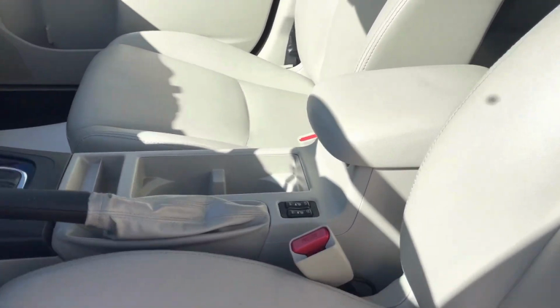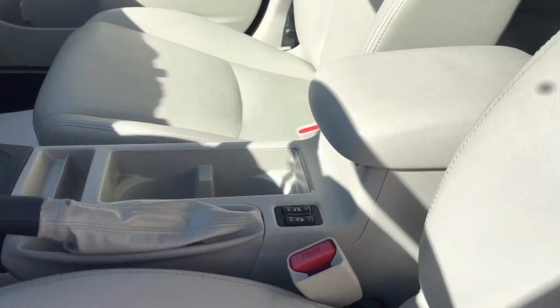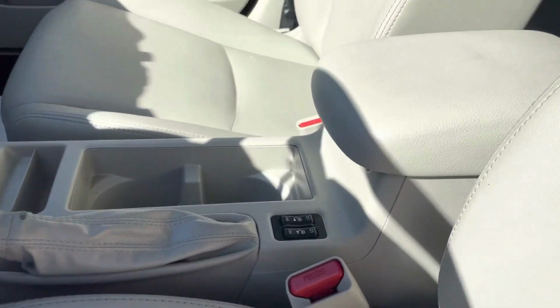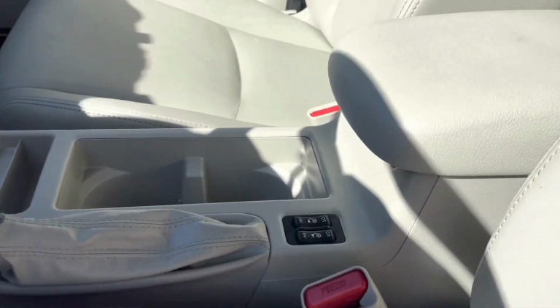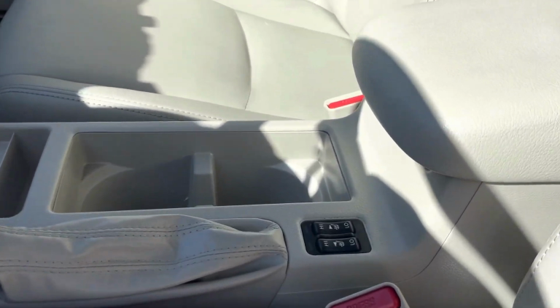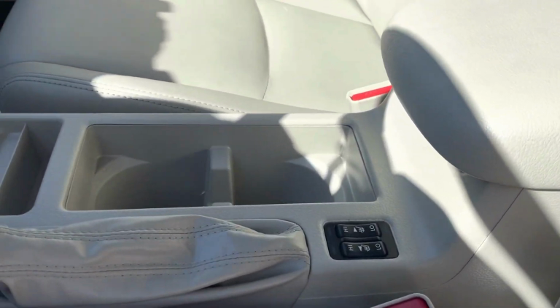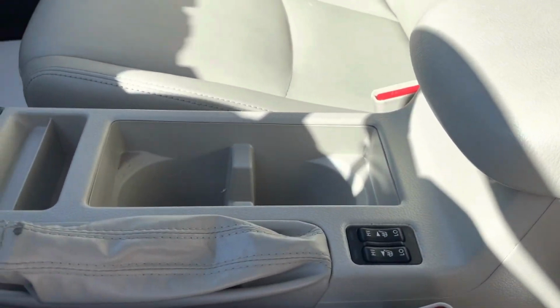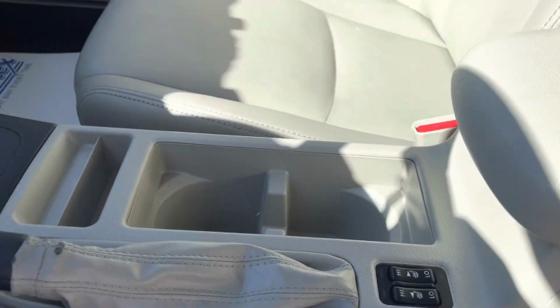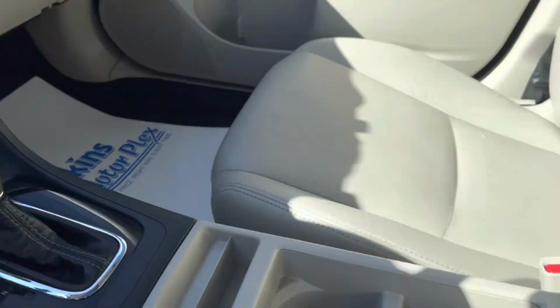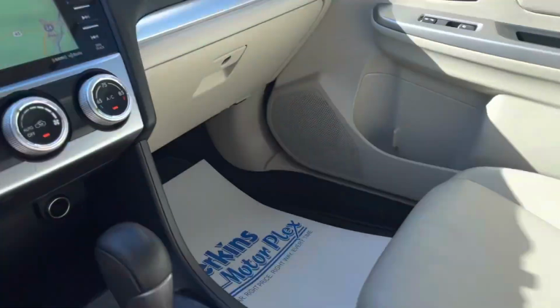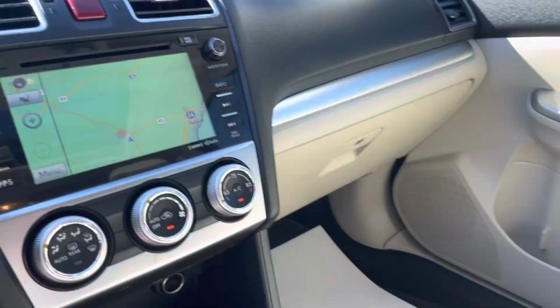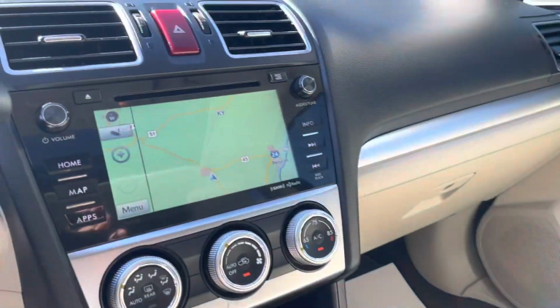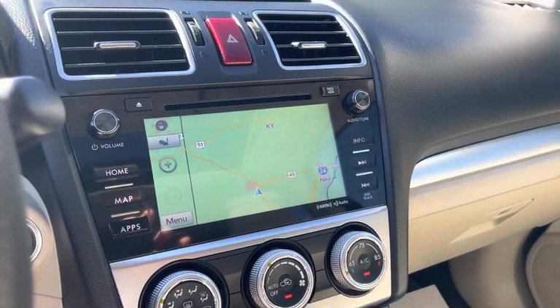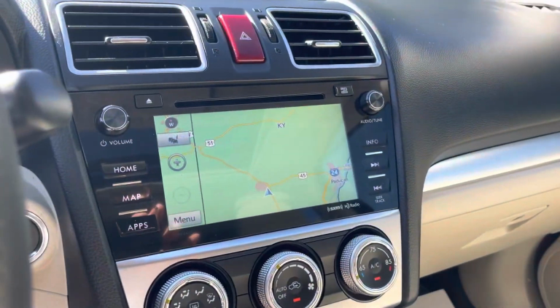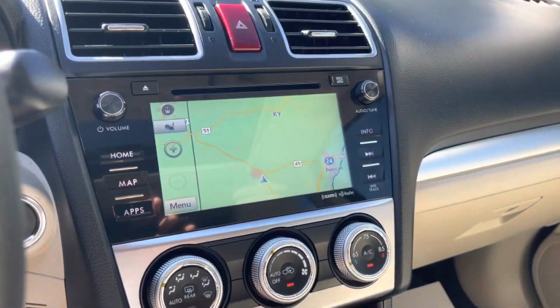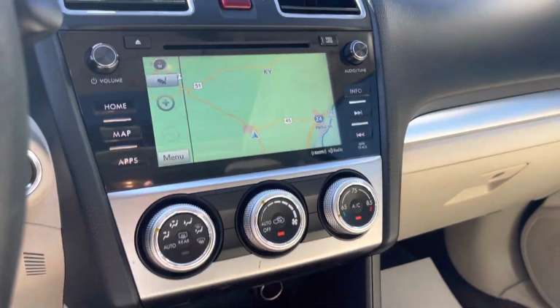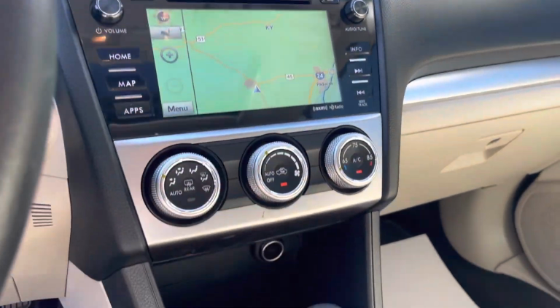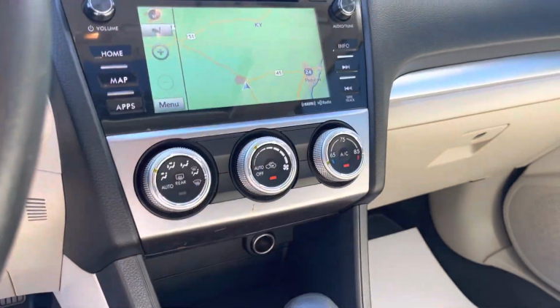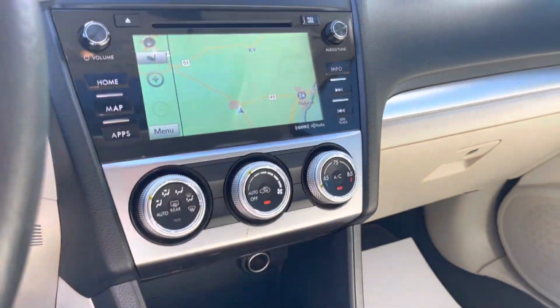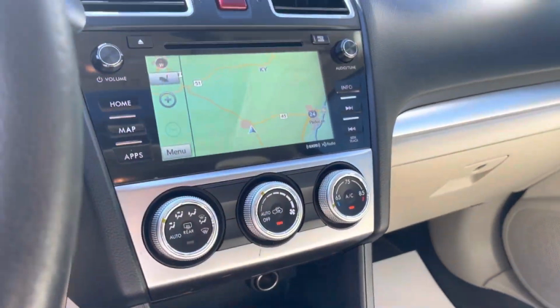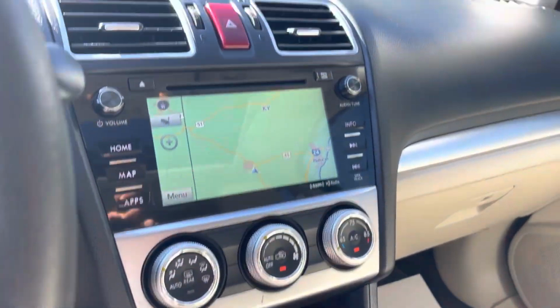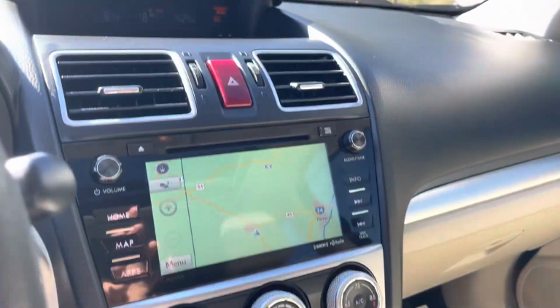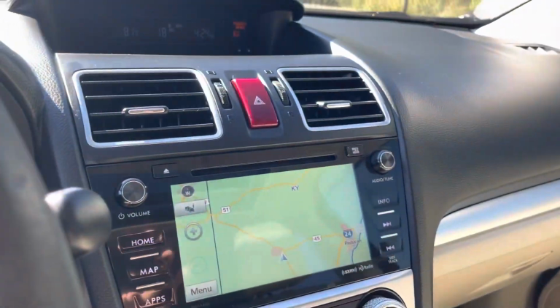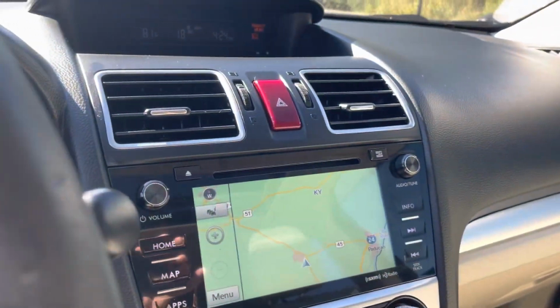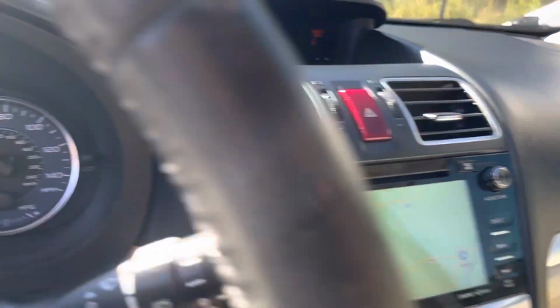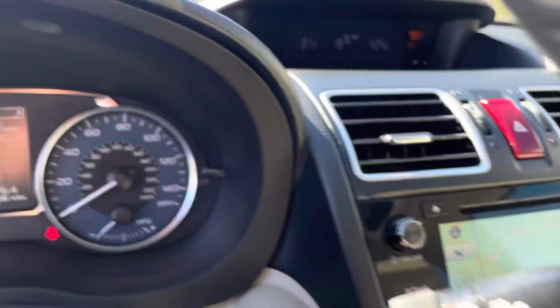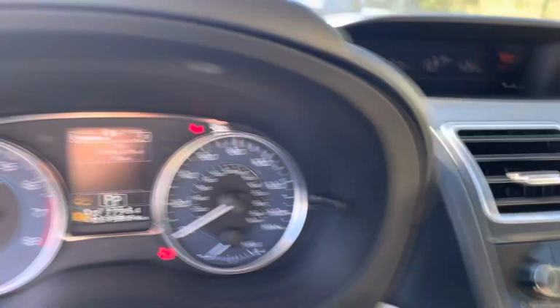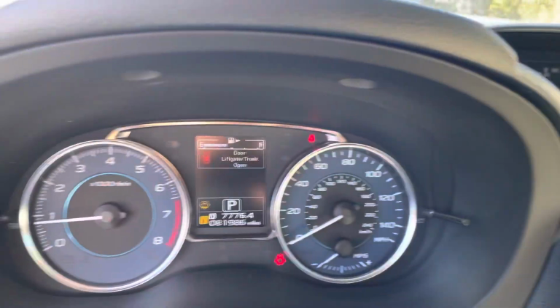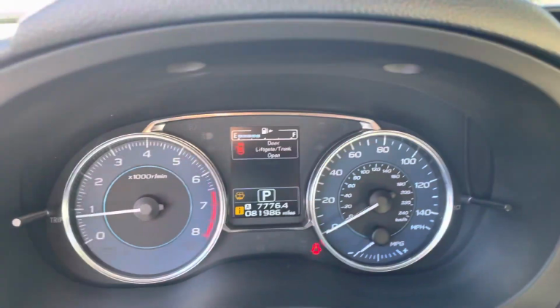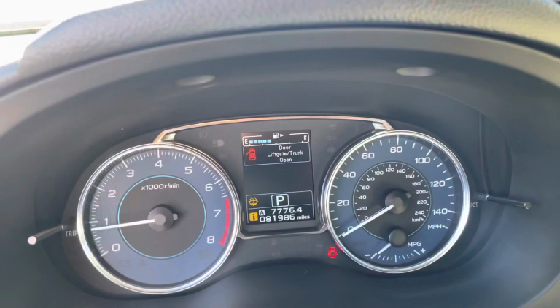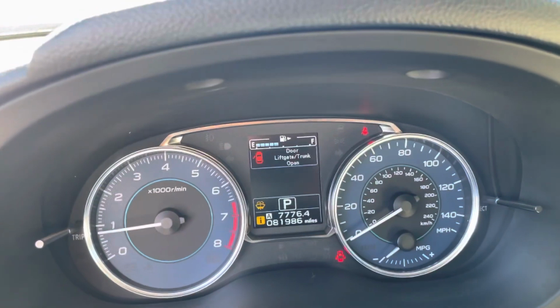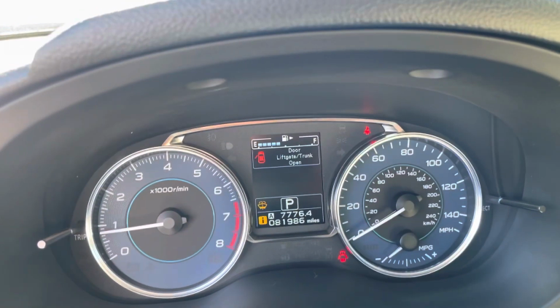This one has all the options: heated seats, navigation, climate control, CD. I have it running here.